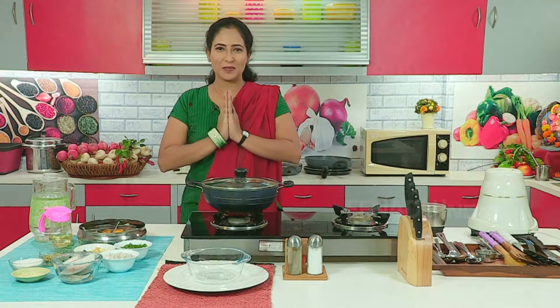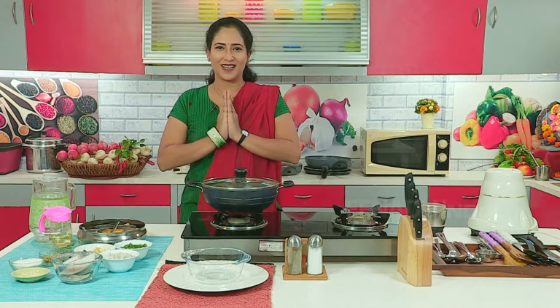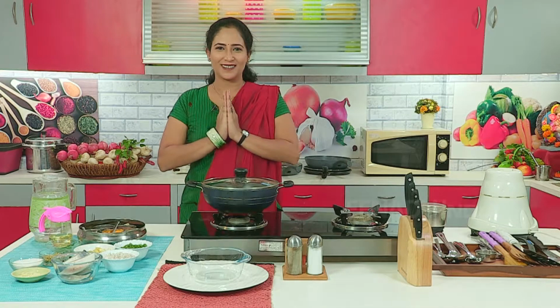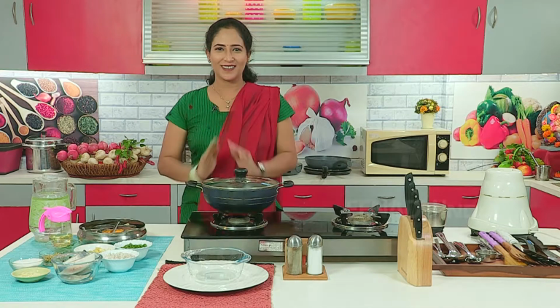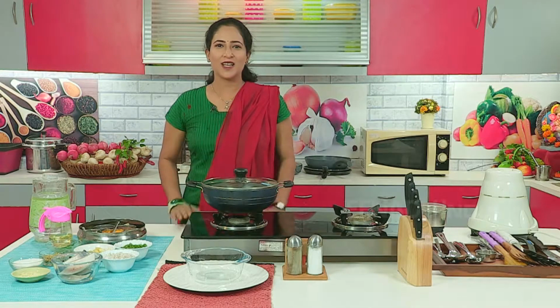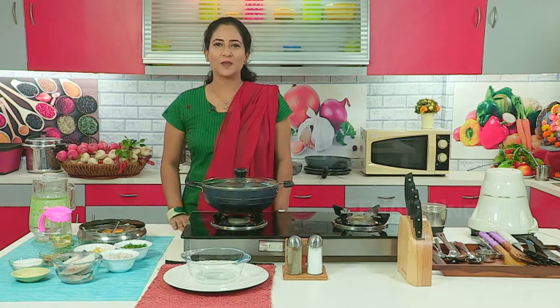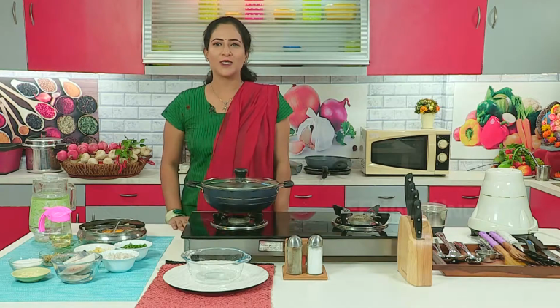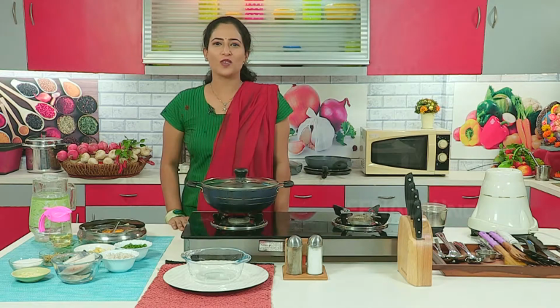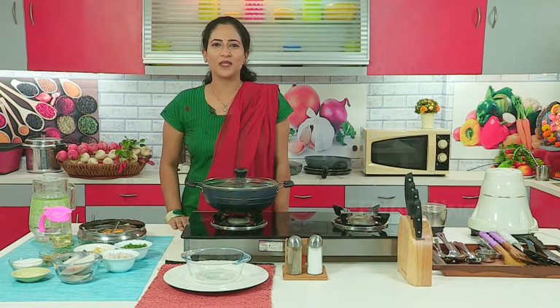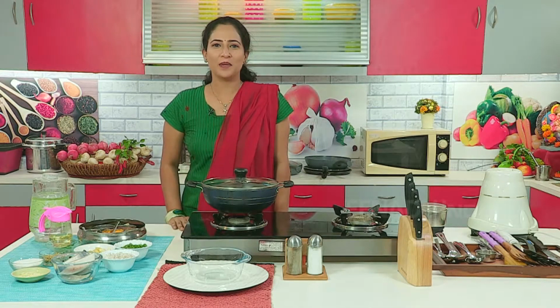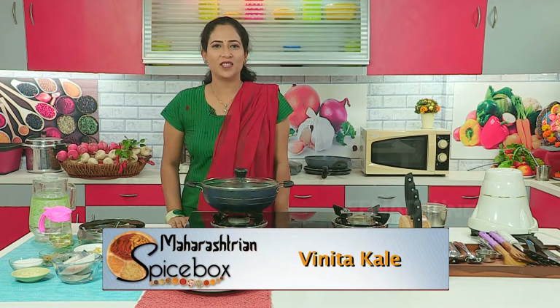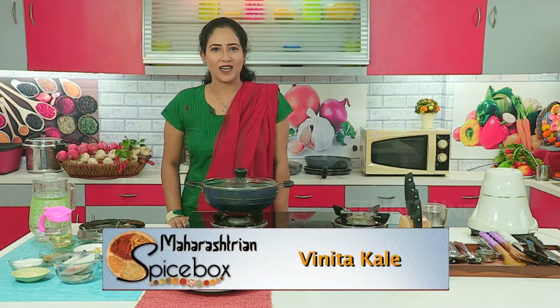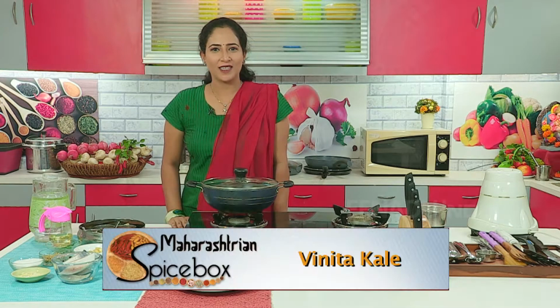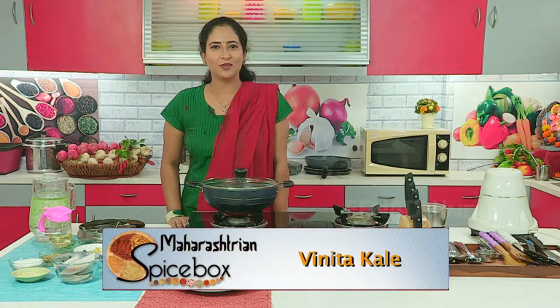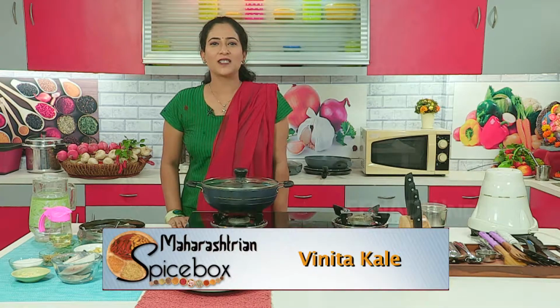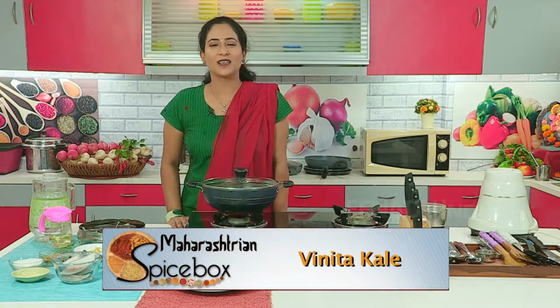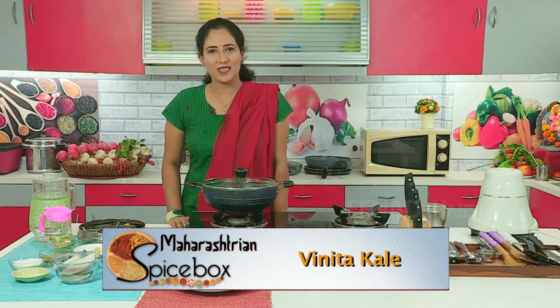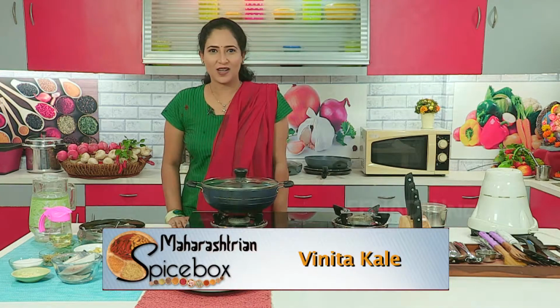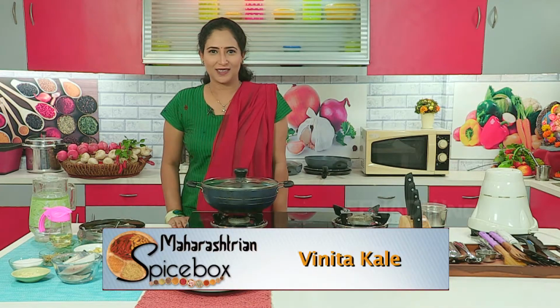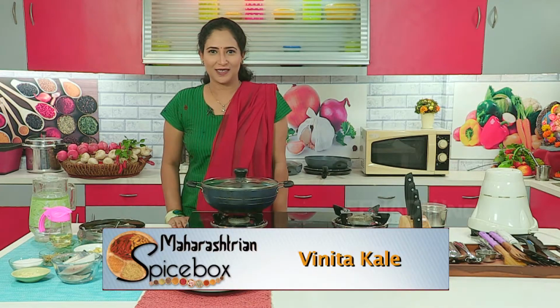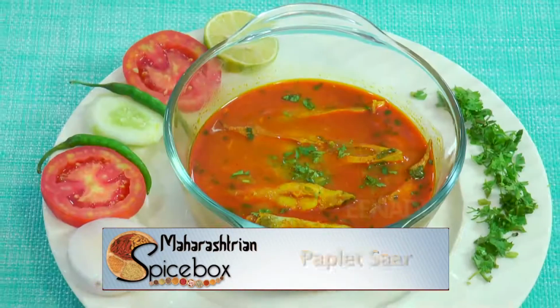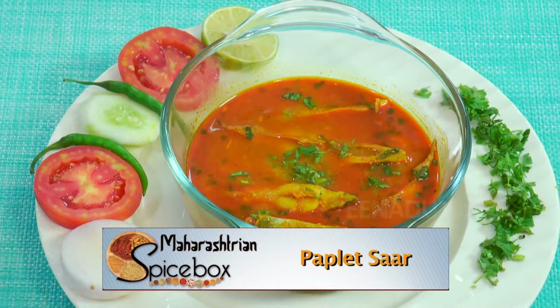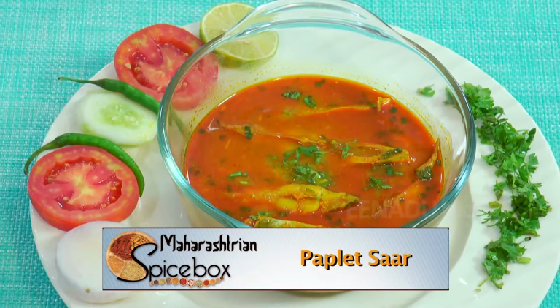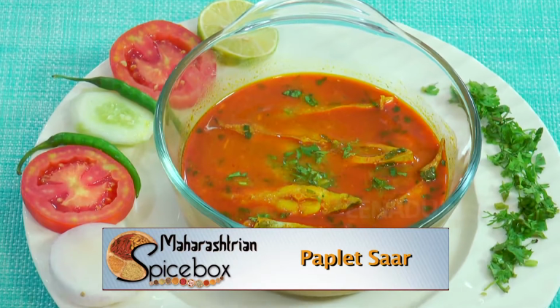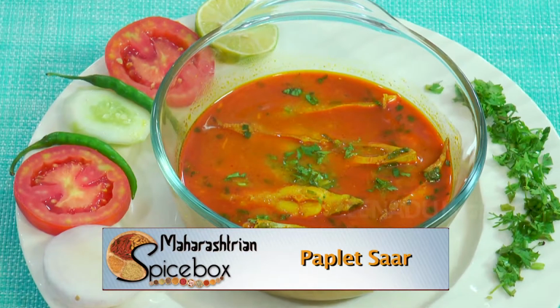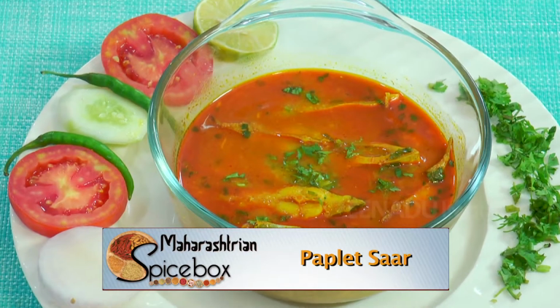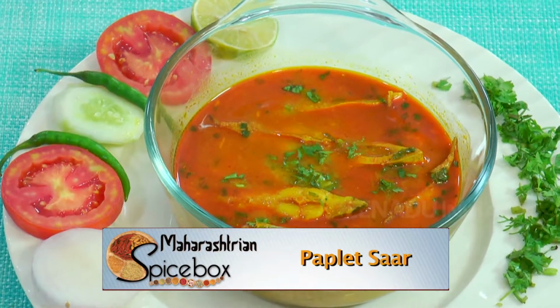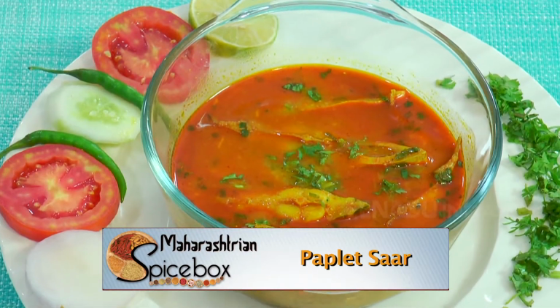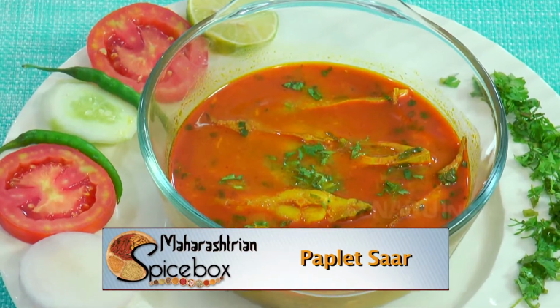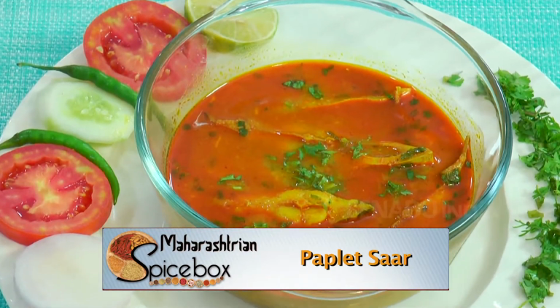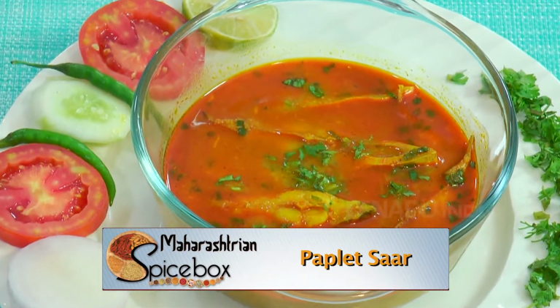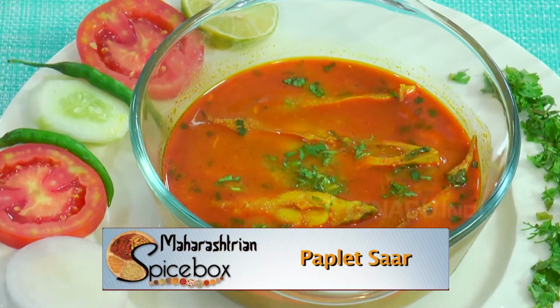Namaskar, I am Vinita Khale. I welcome all of you to our Spice Box. Today let's see how to make pomfret curry.